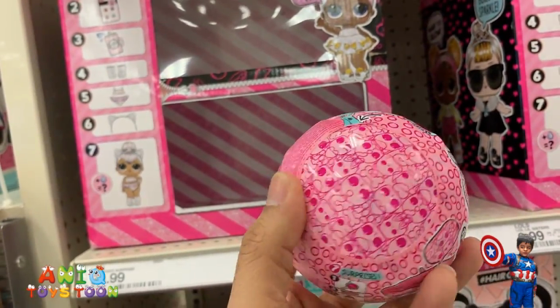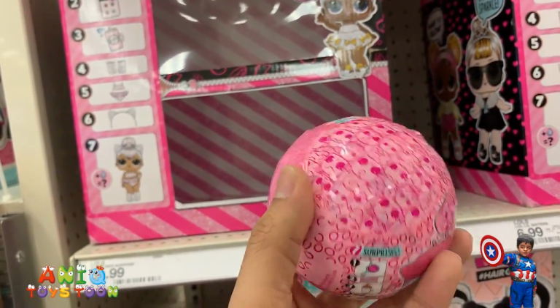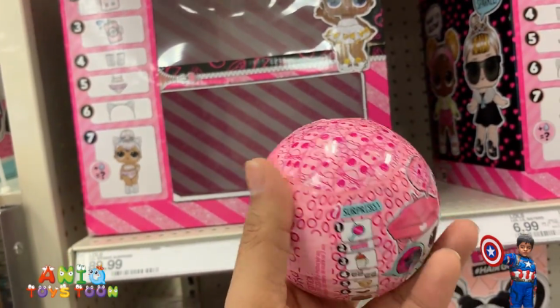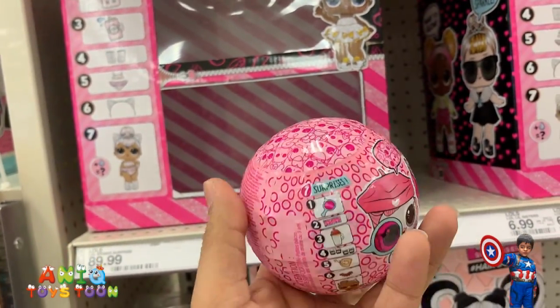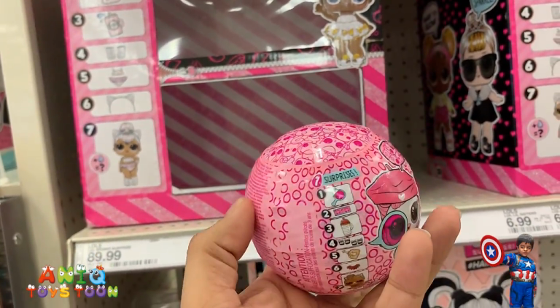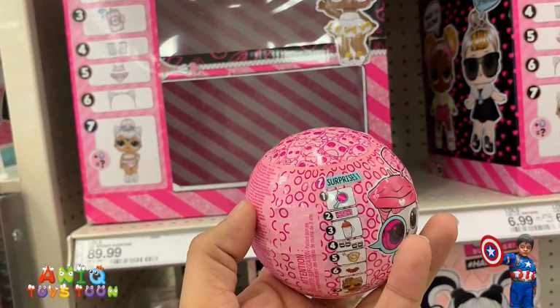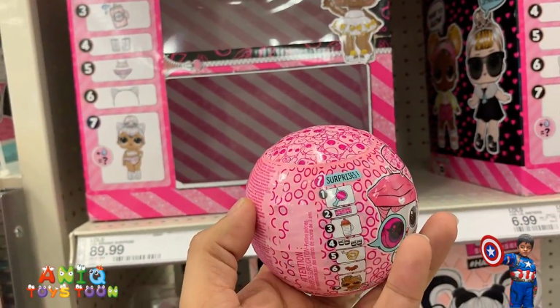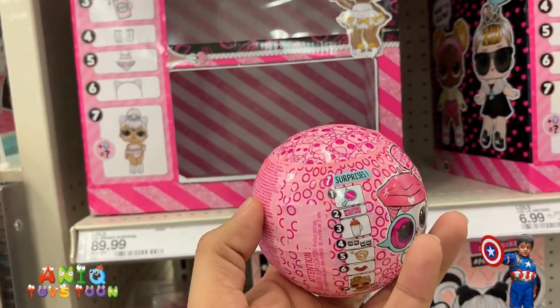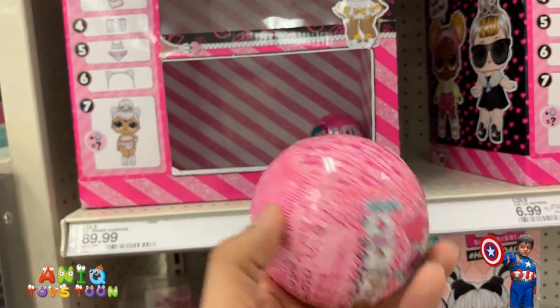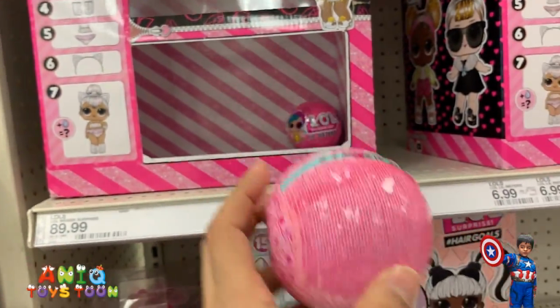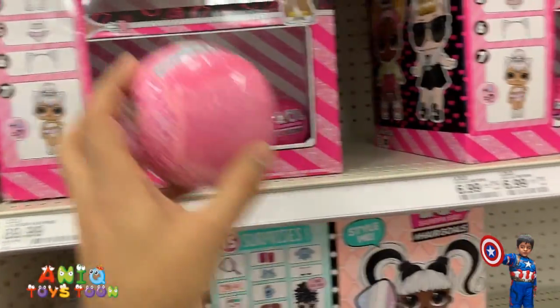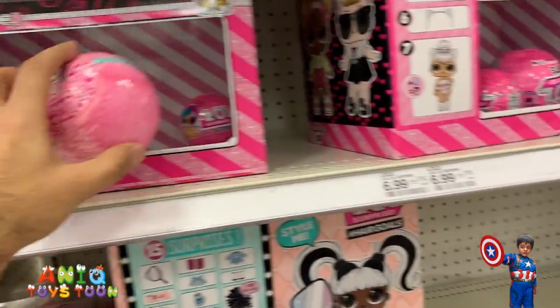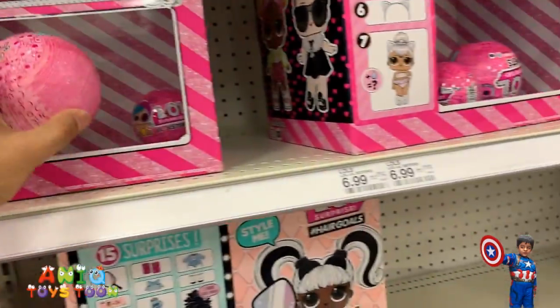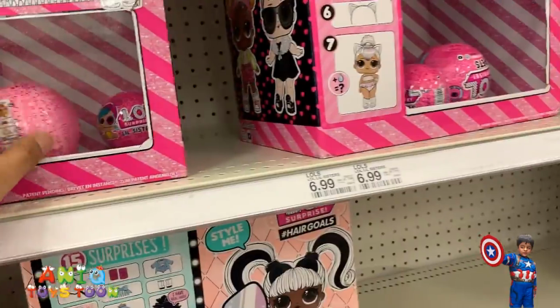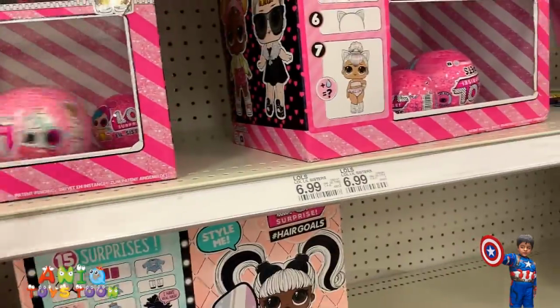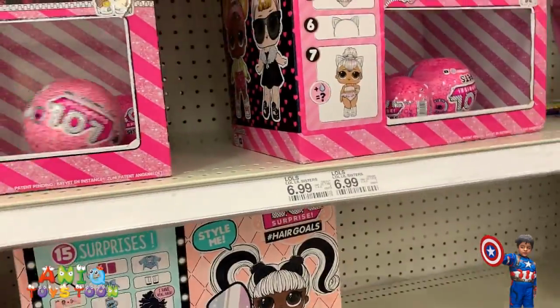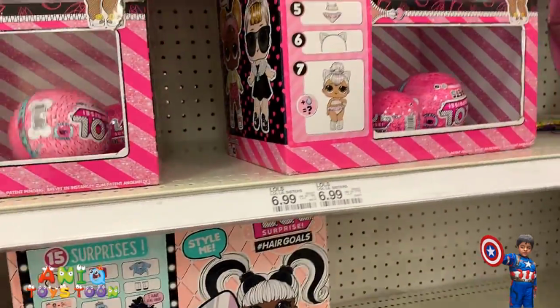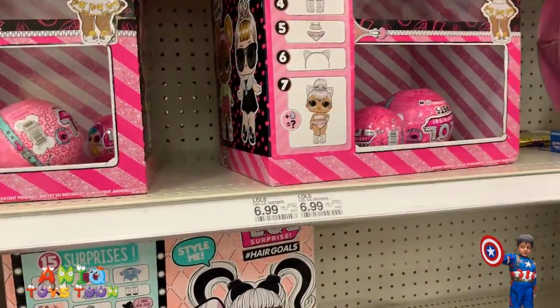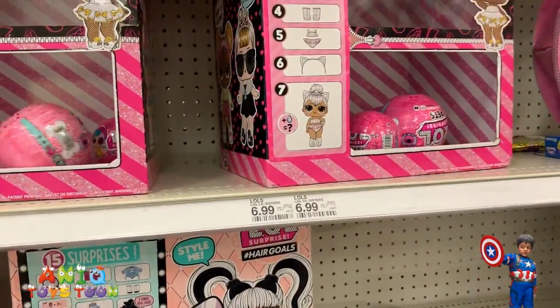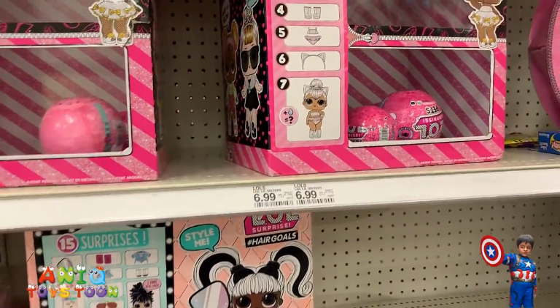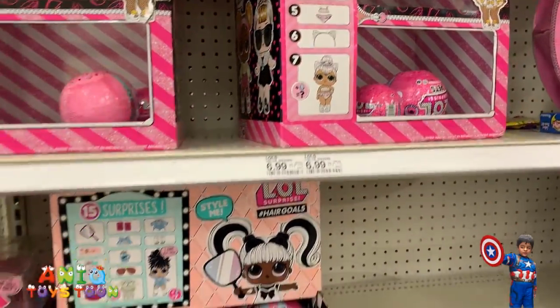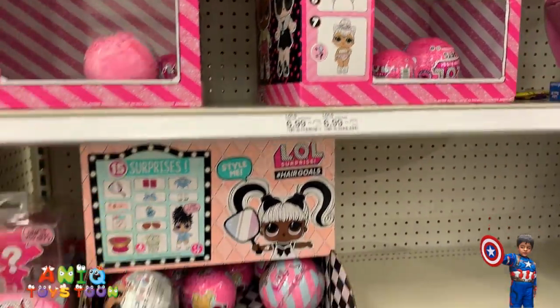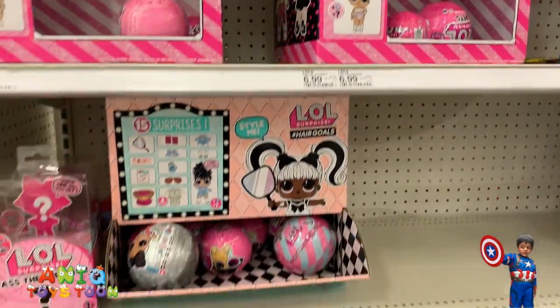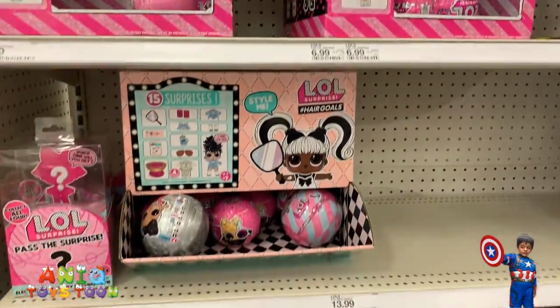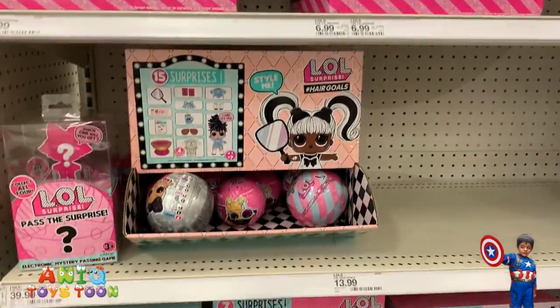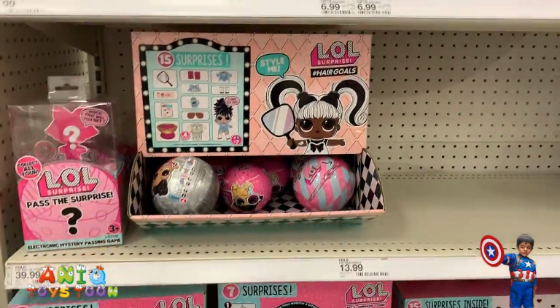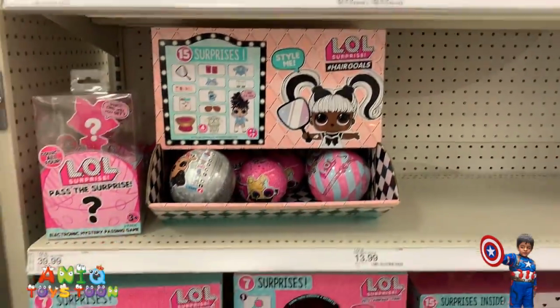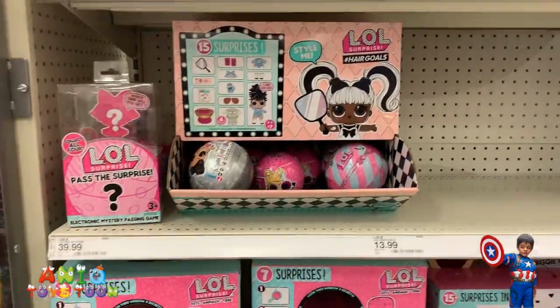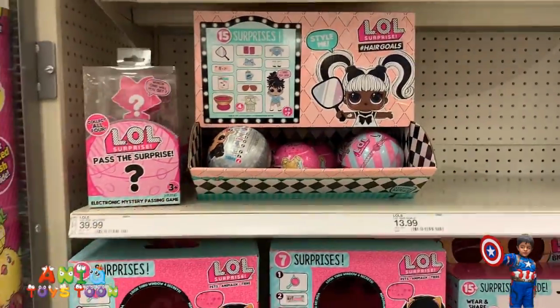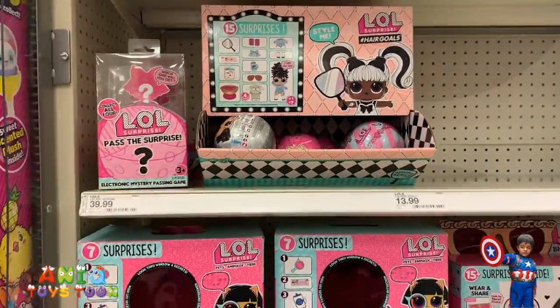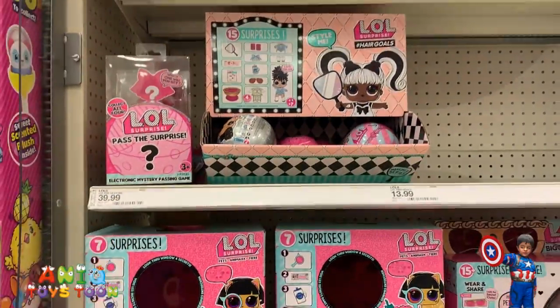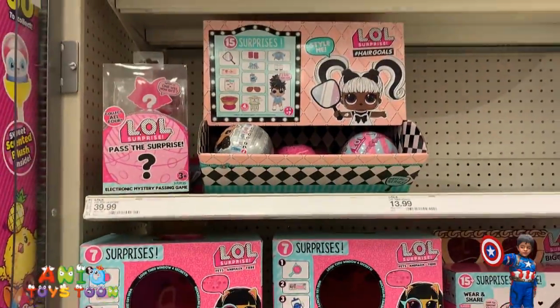Beautiful LOL Surprise, and these are for $6.99. These are LOL.